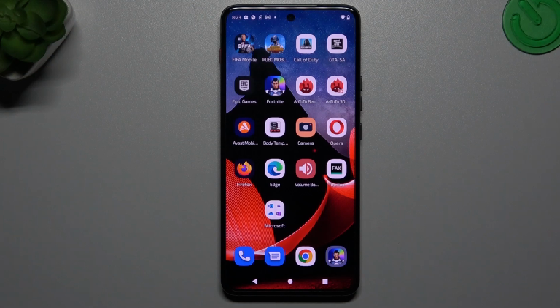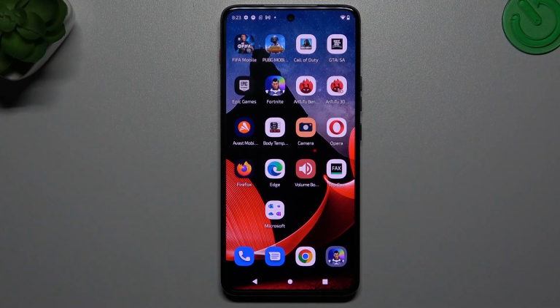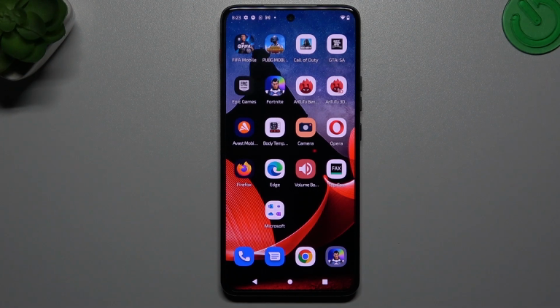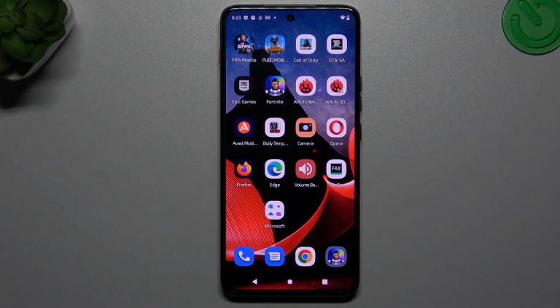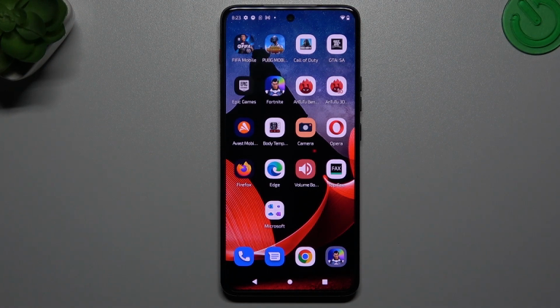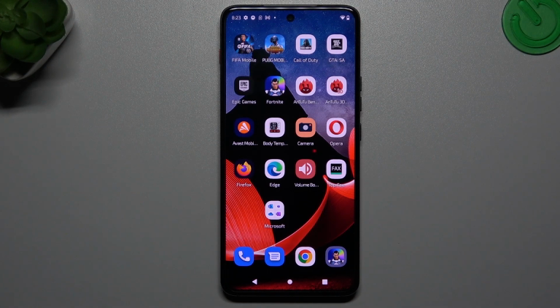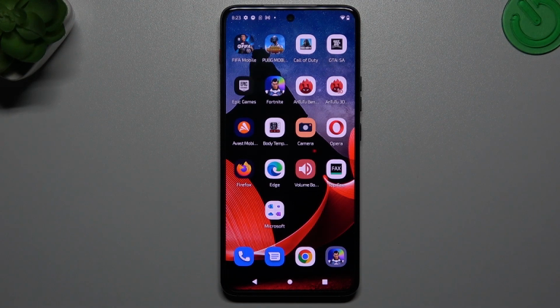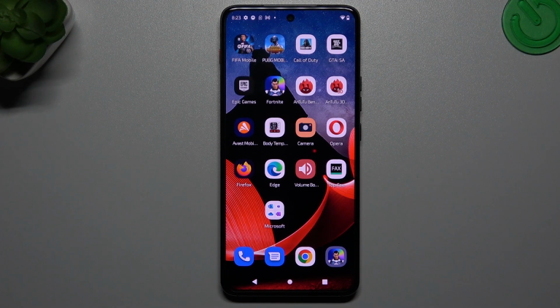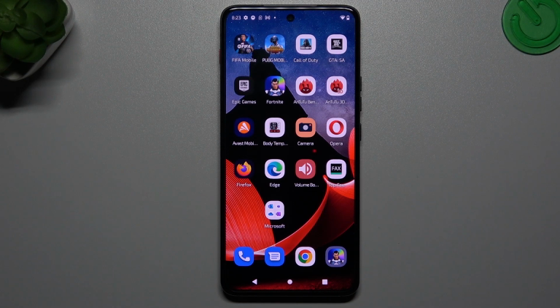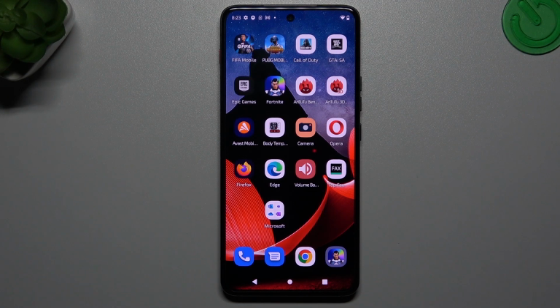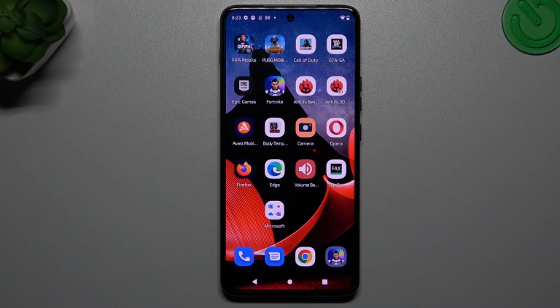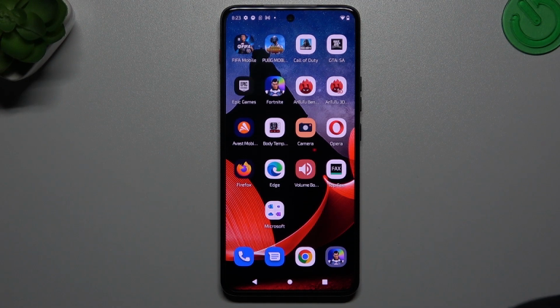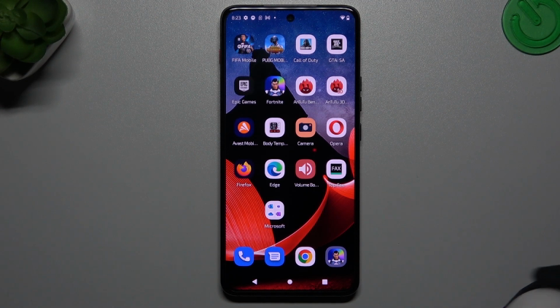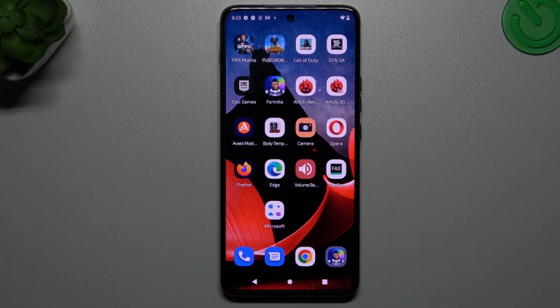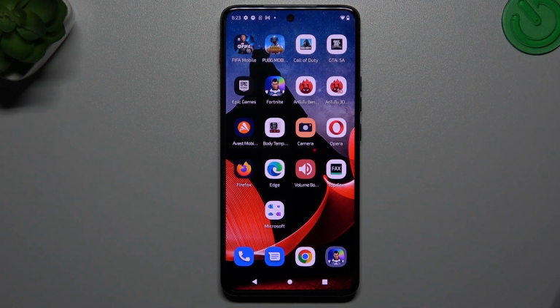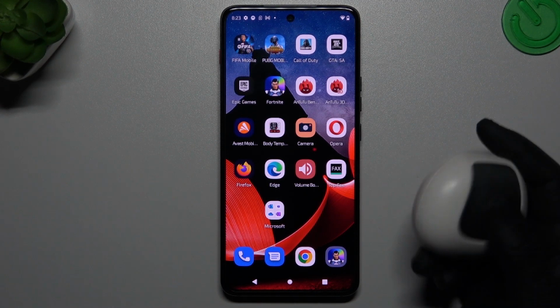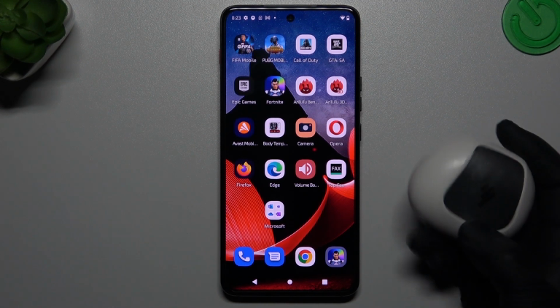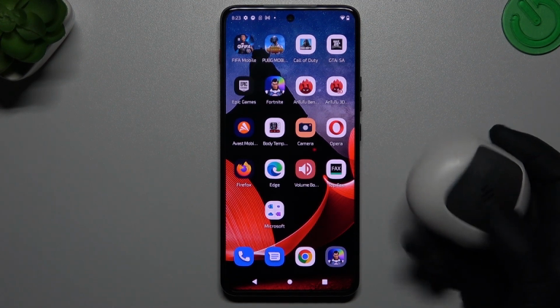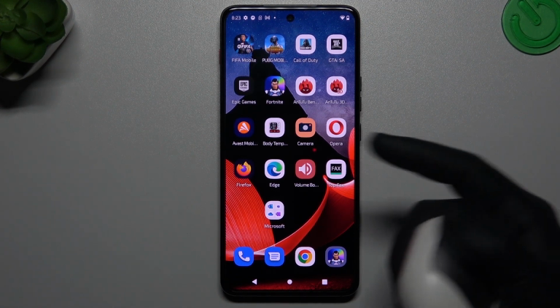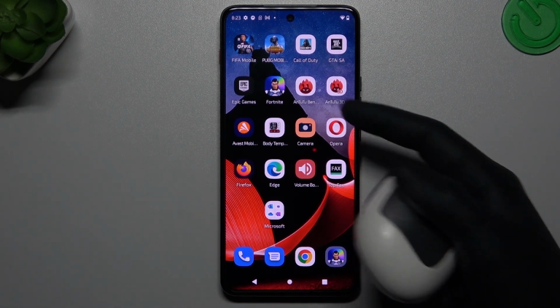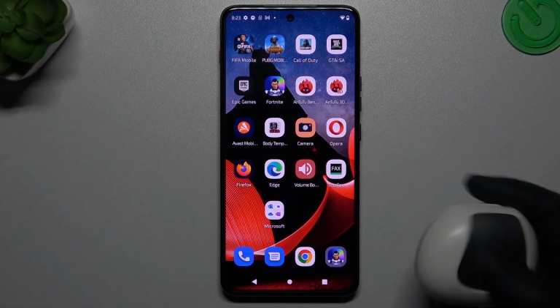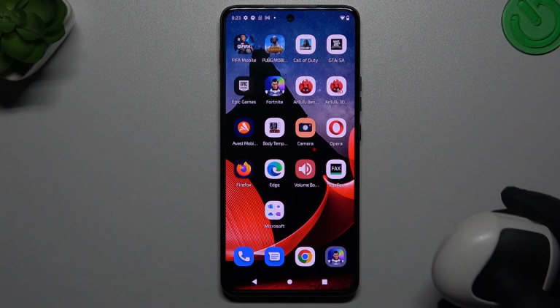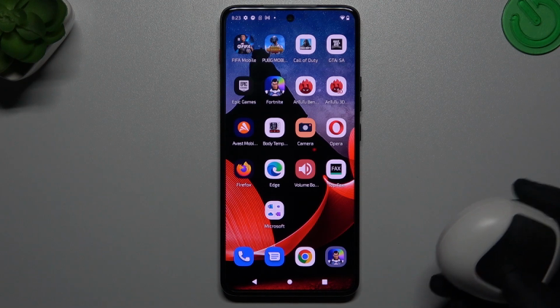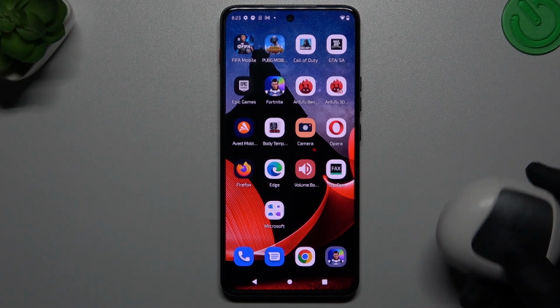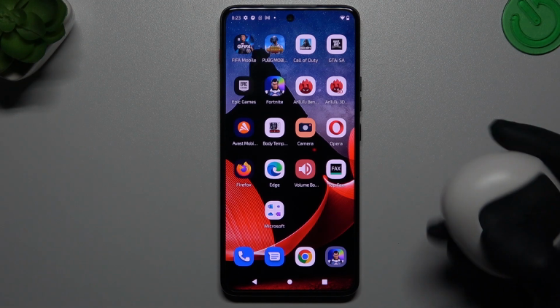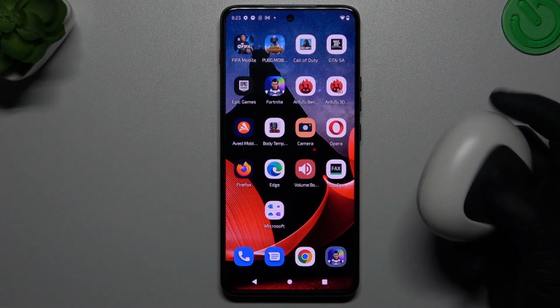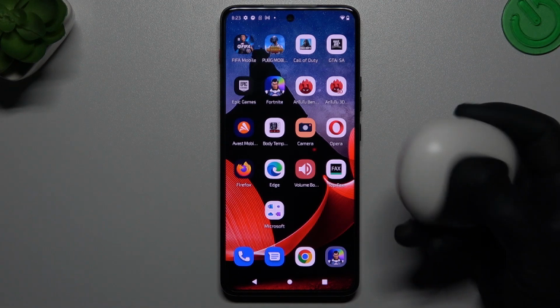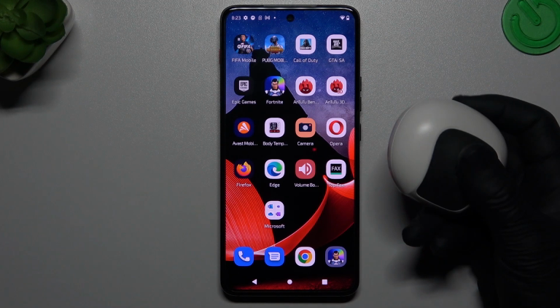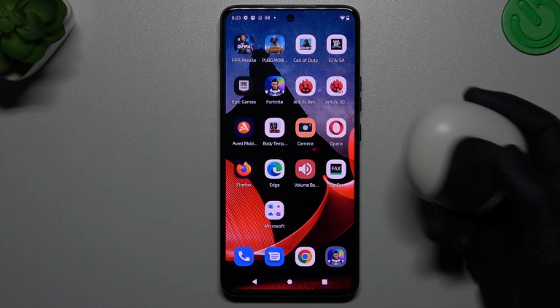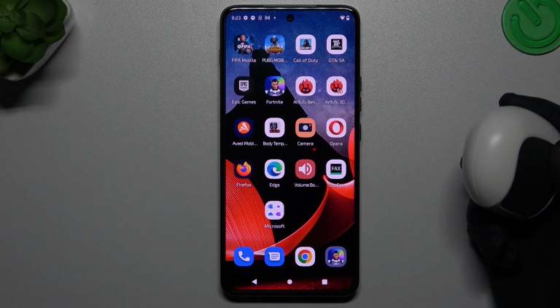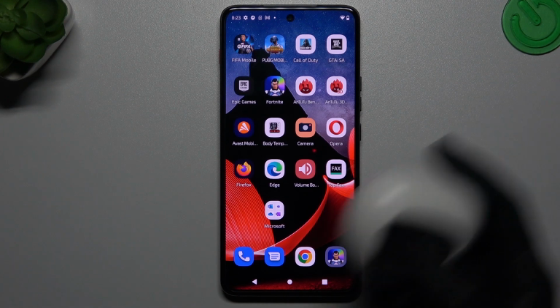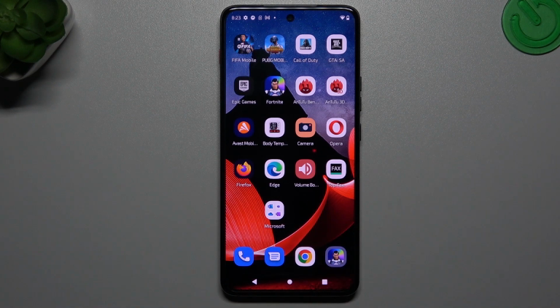Hello guys, I'm Delicora channel. Today I'll show you how you can repair your Bluetooth in the Motorola Think phone when you can't find your Bluetooth accessory.